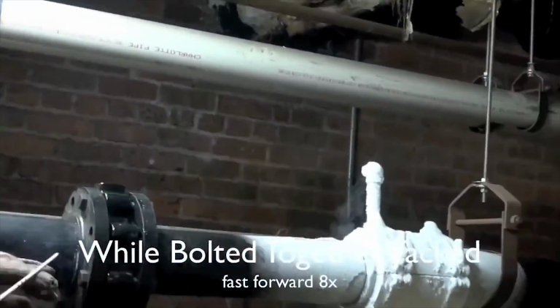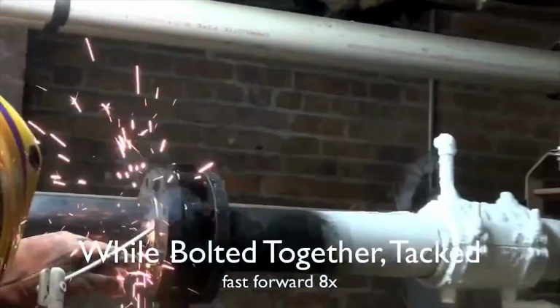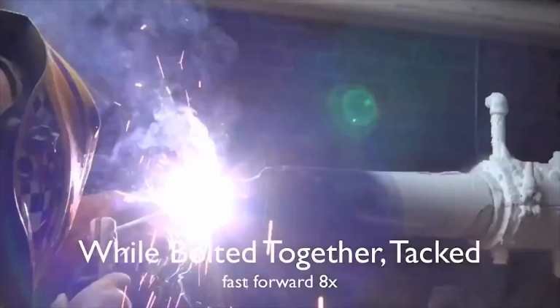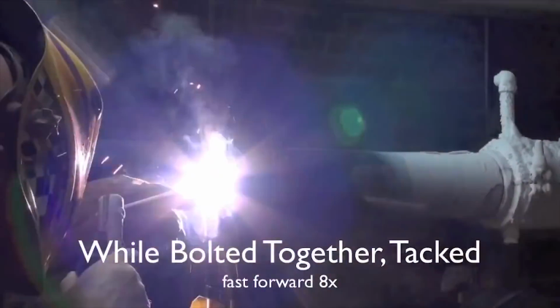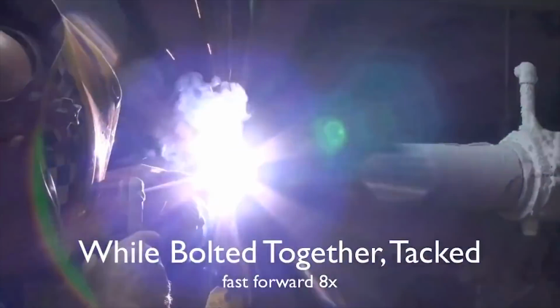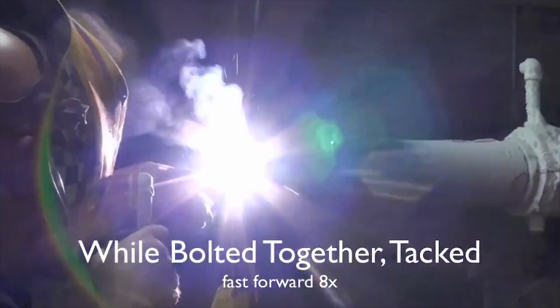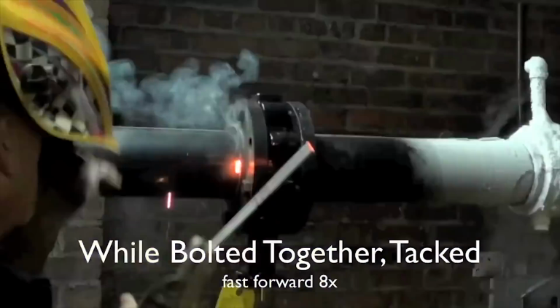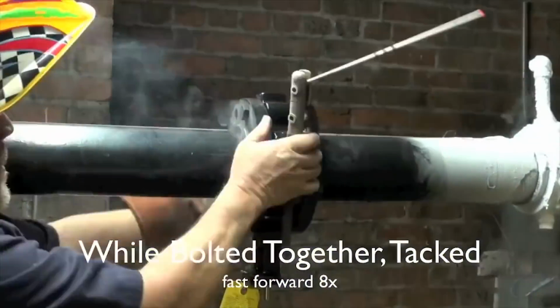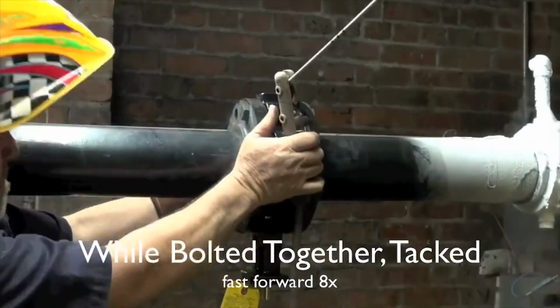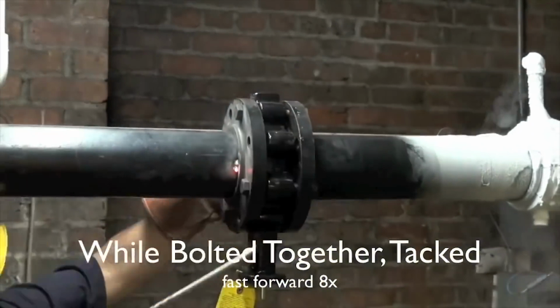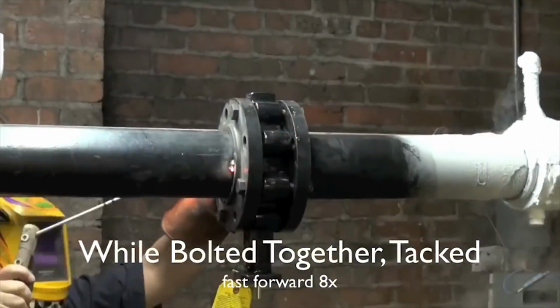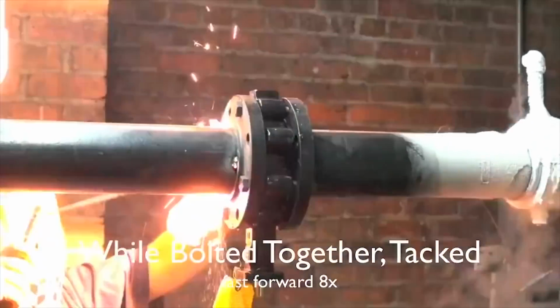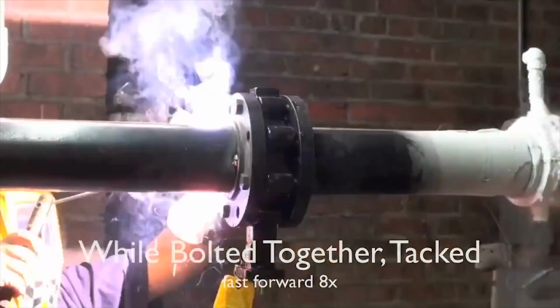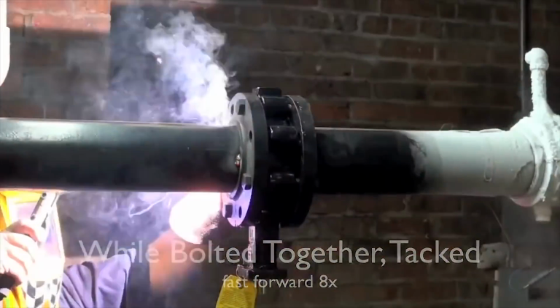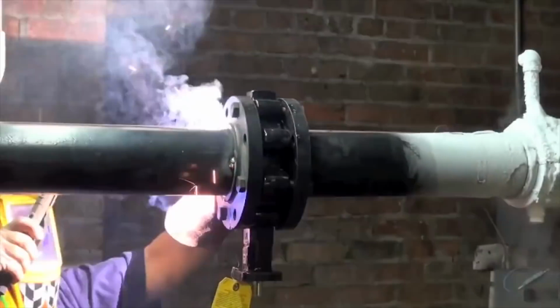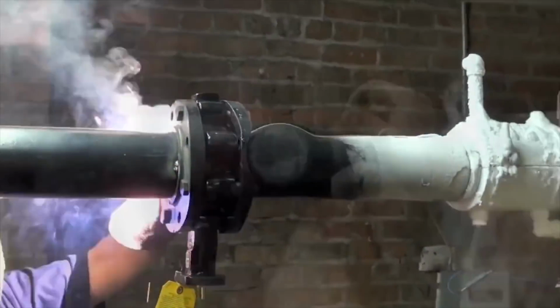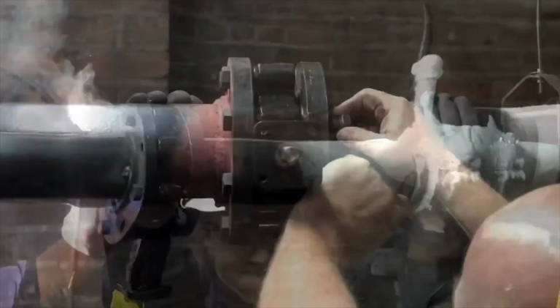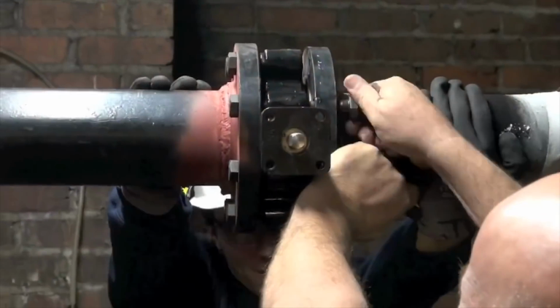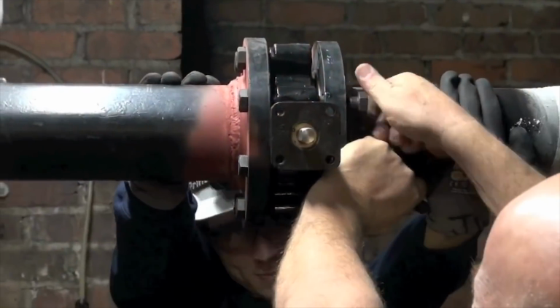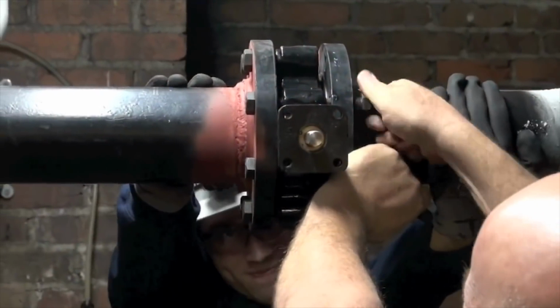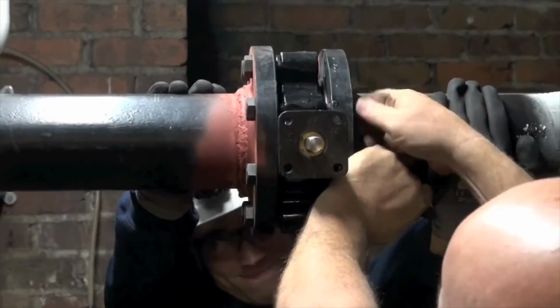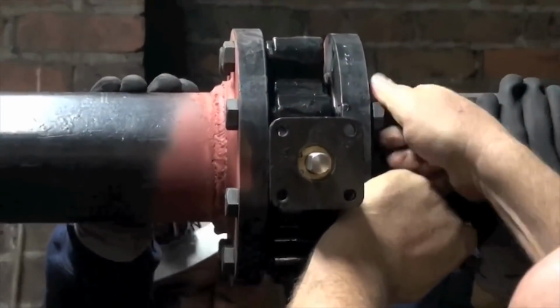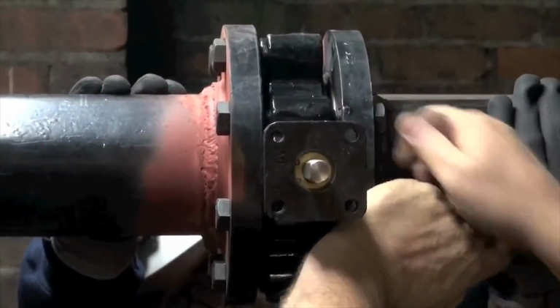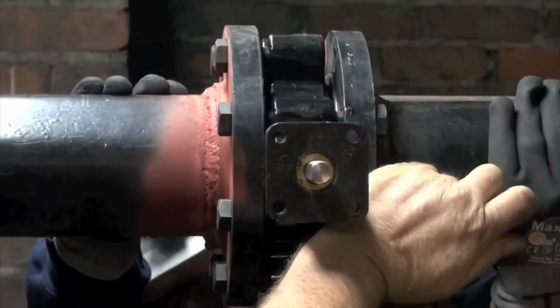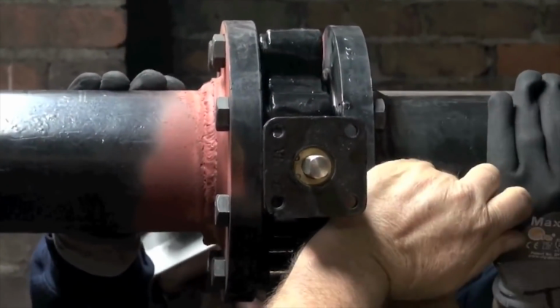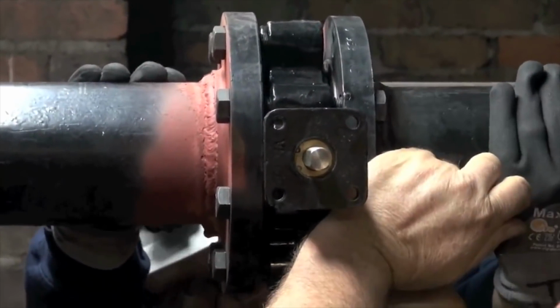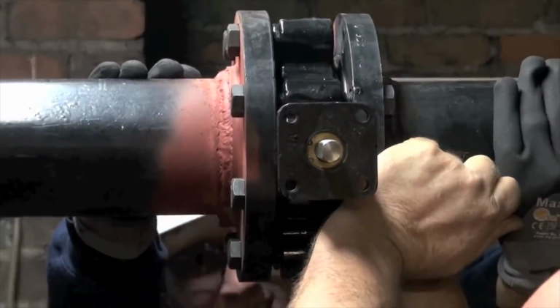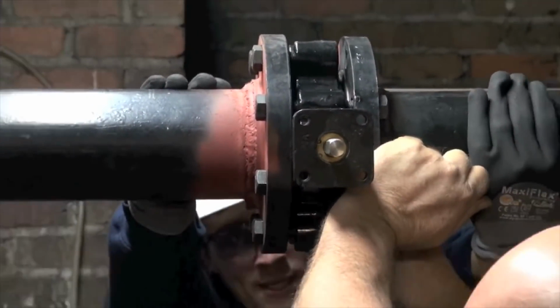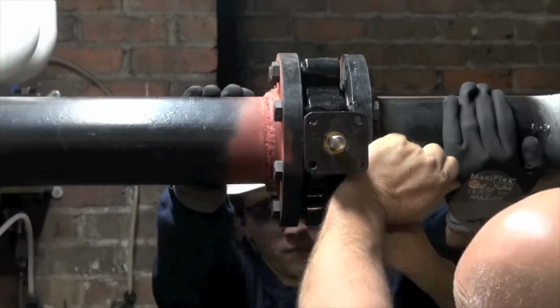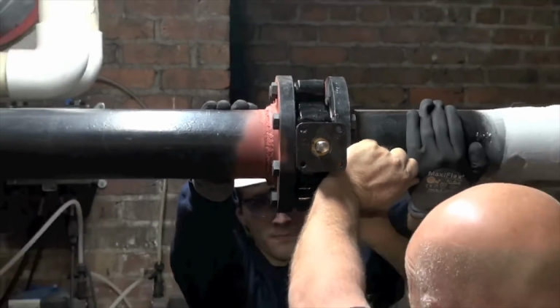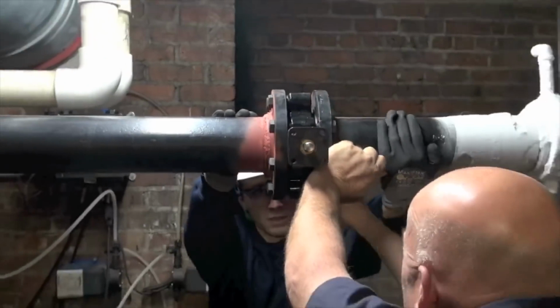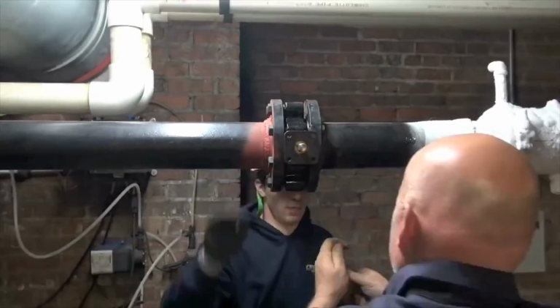As you can see, the customer is welding the flanges into place. Note the placement of the freeze chamber relative to the welds.